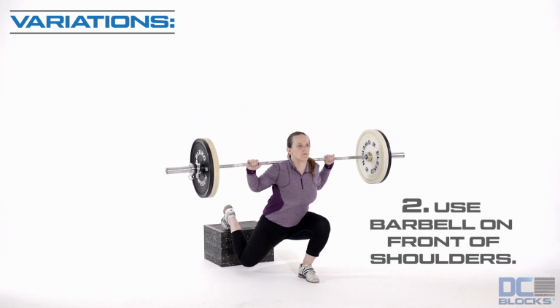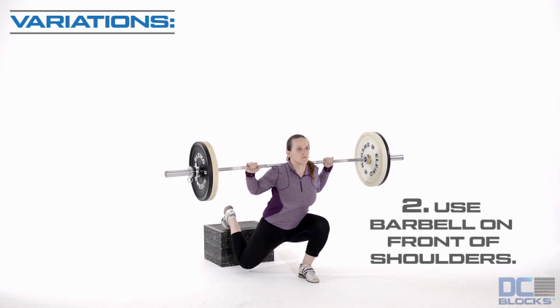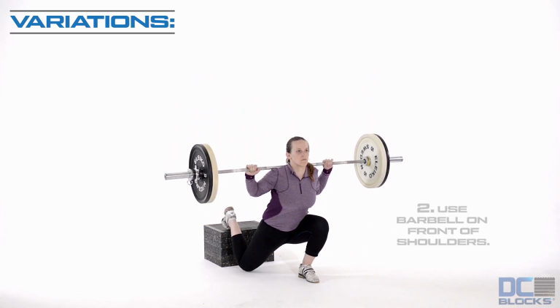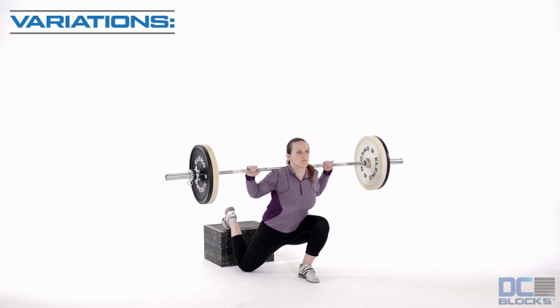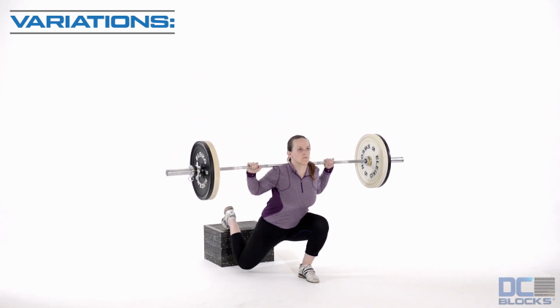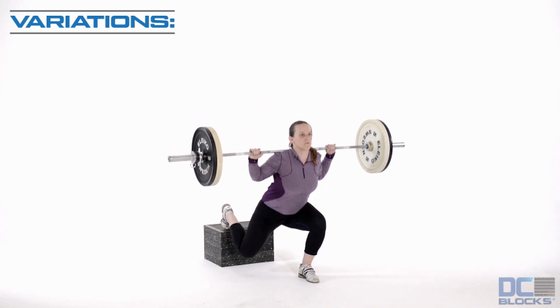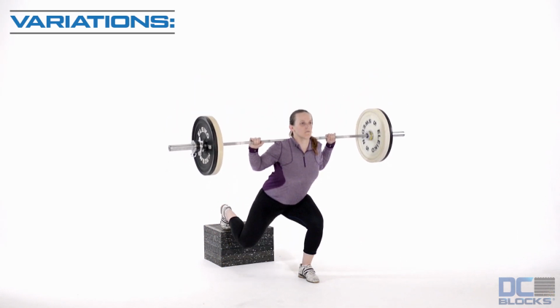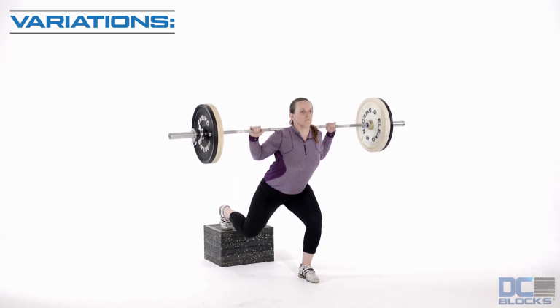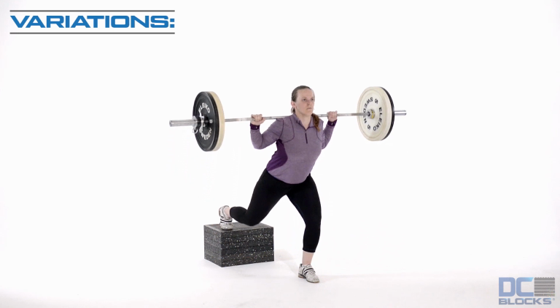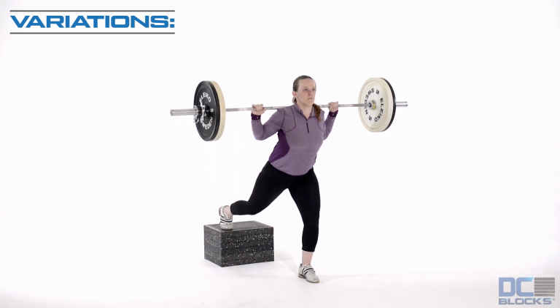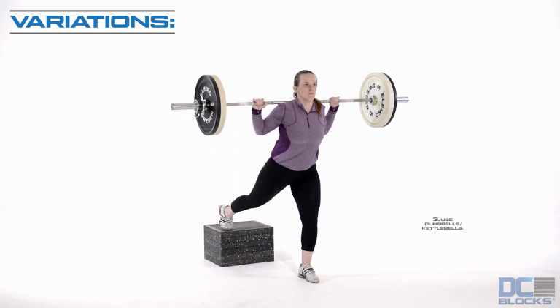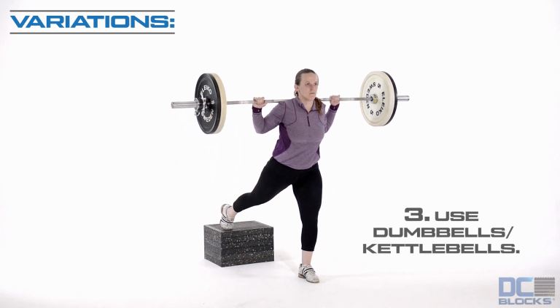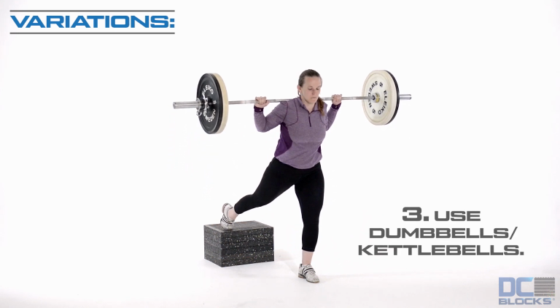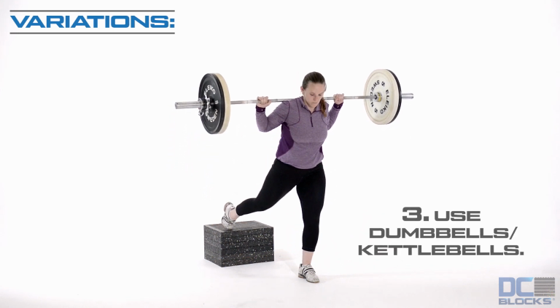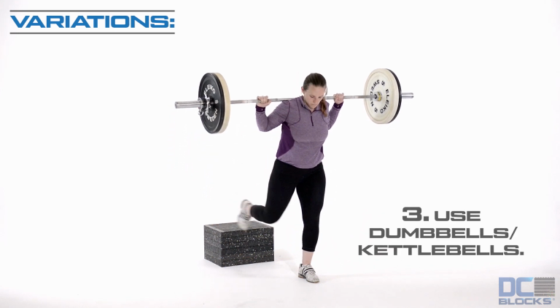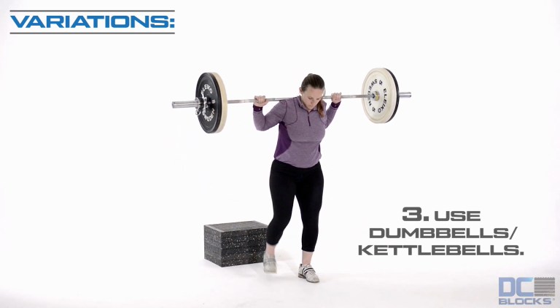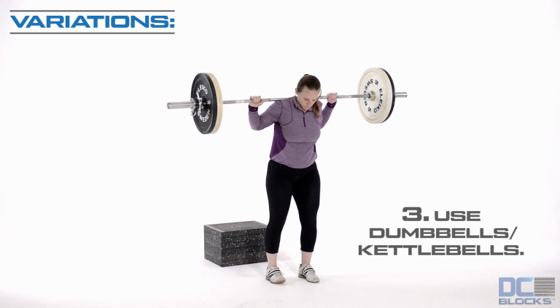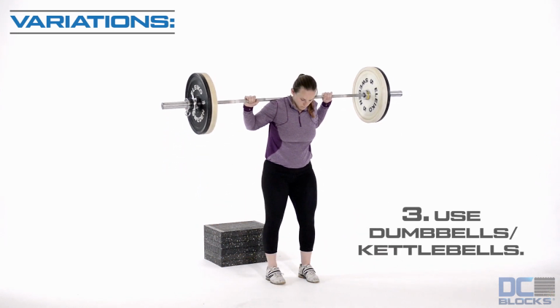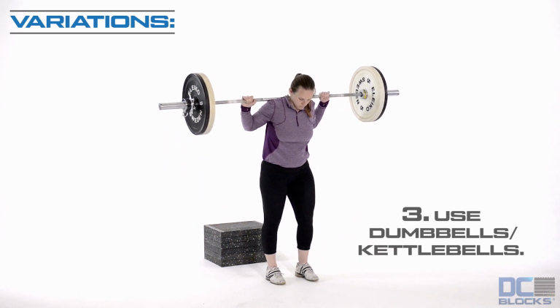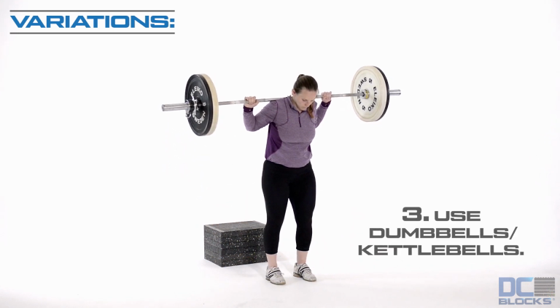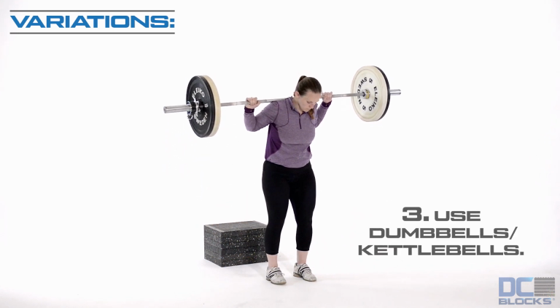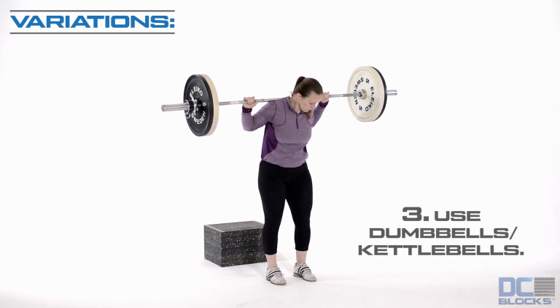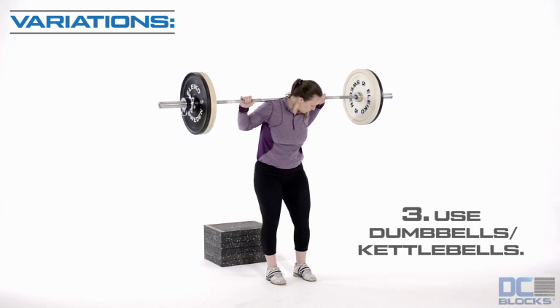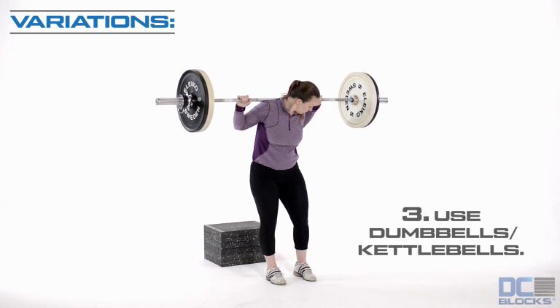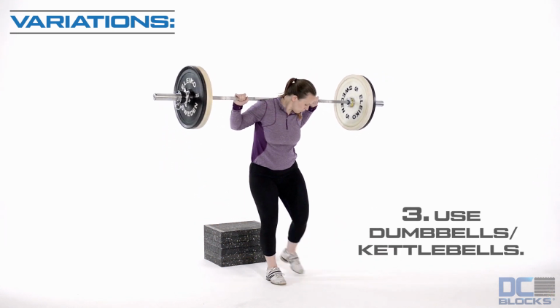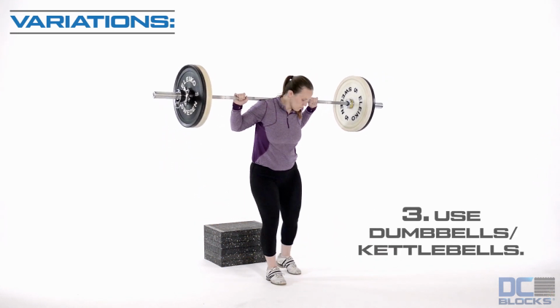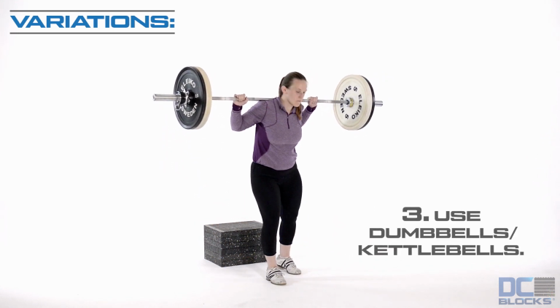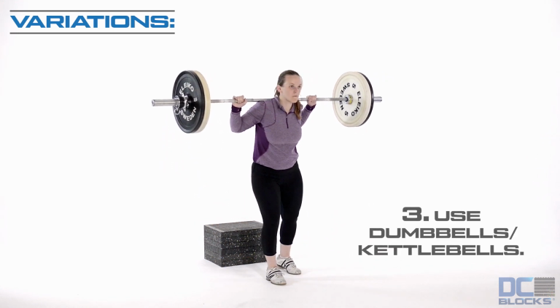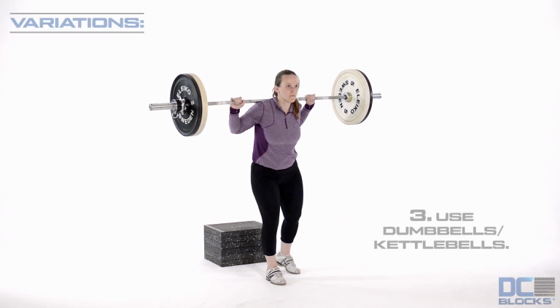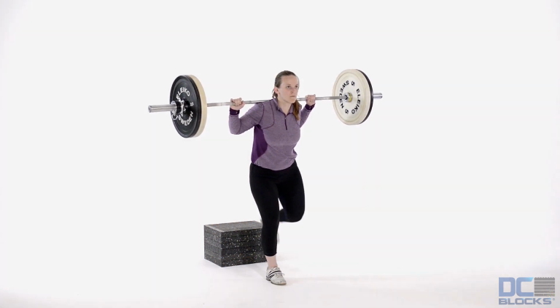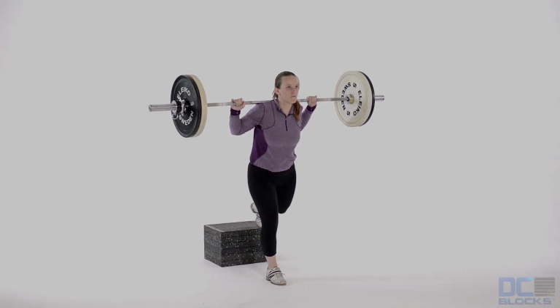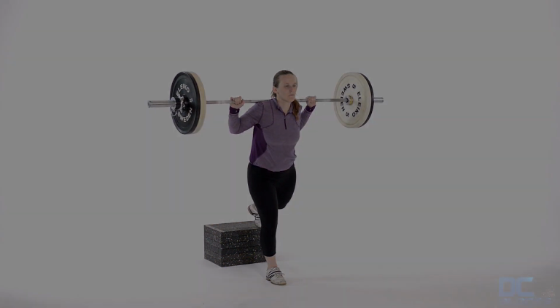Raise your pelvis by extending the hip and knee to return to the start position. Repeat and change forward legs to complete the workload.